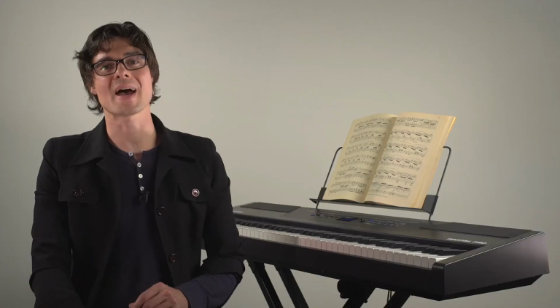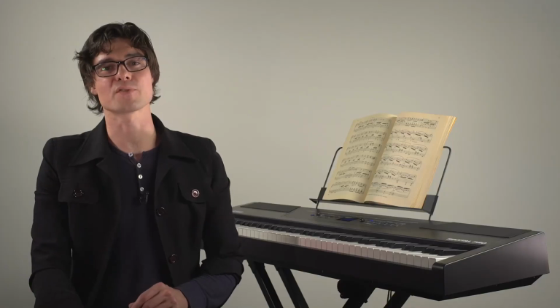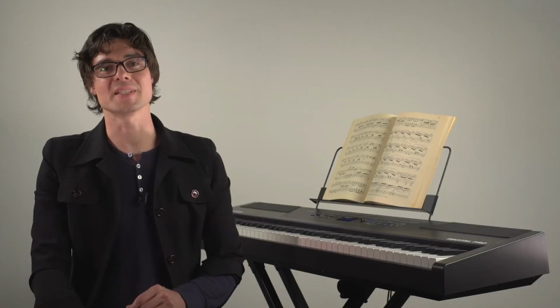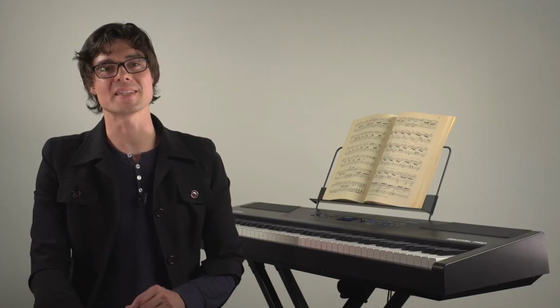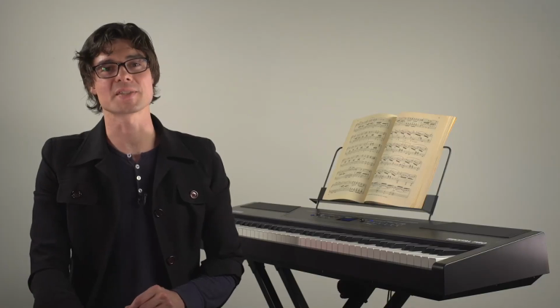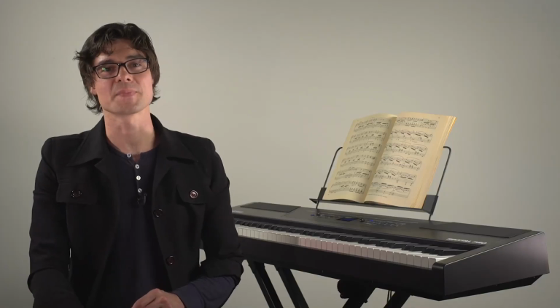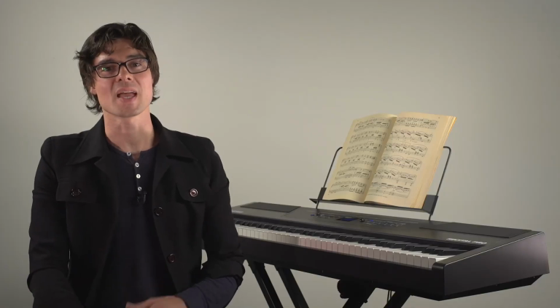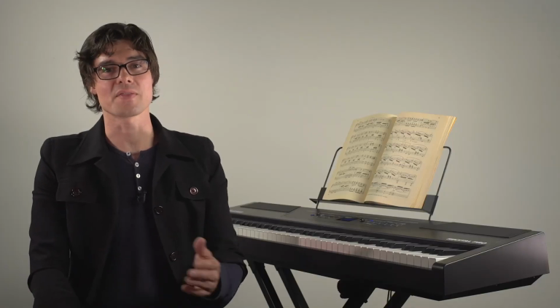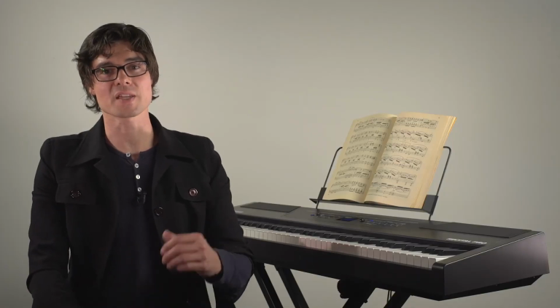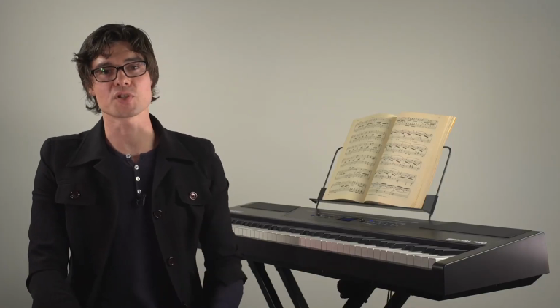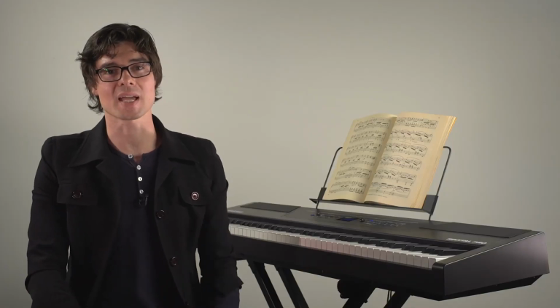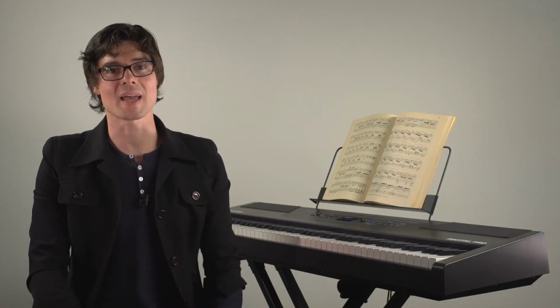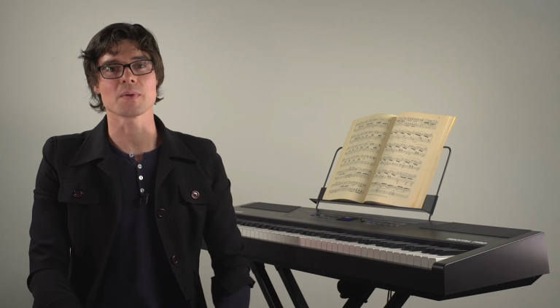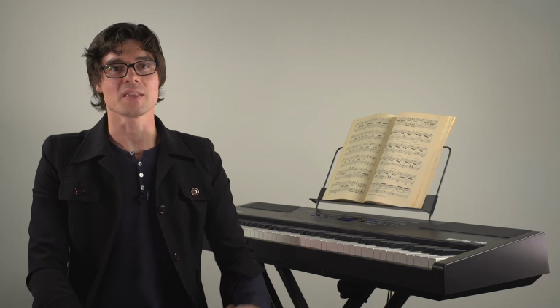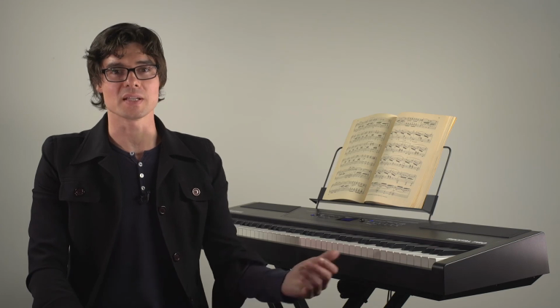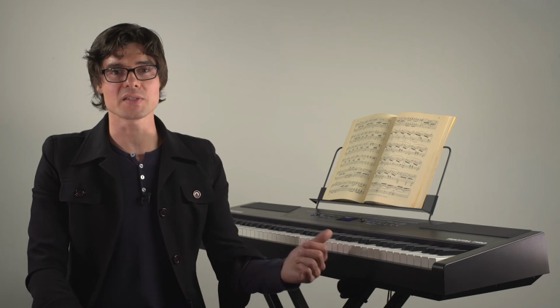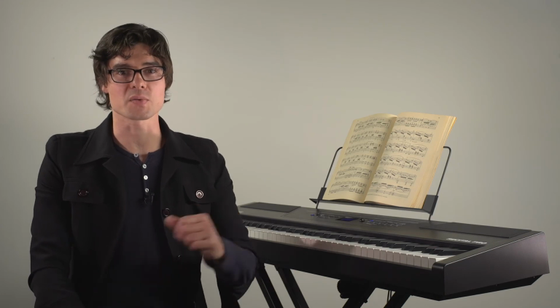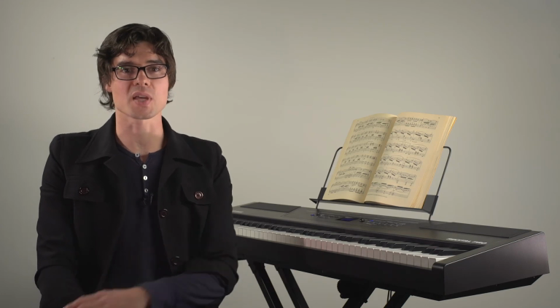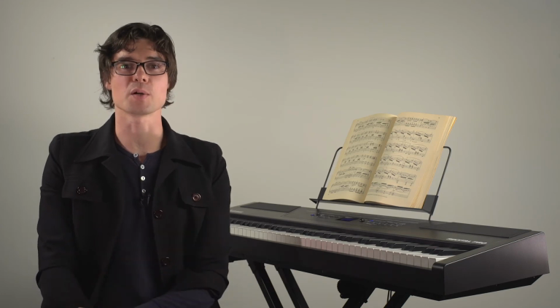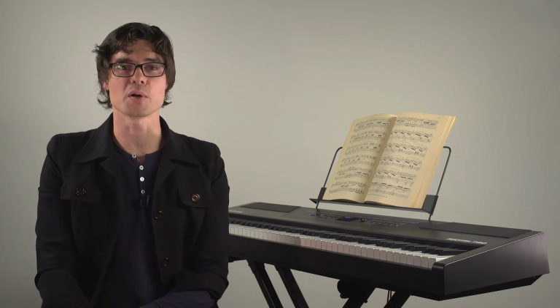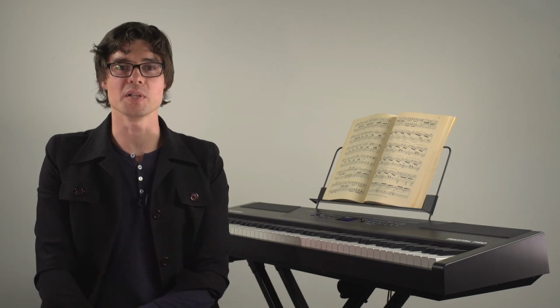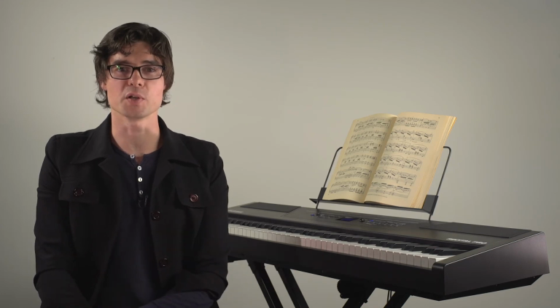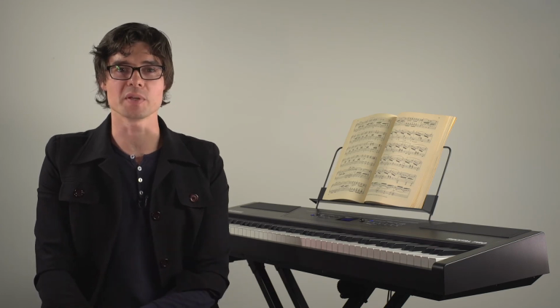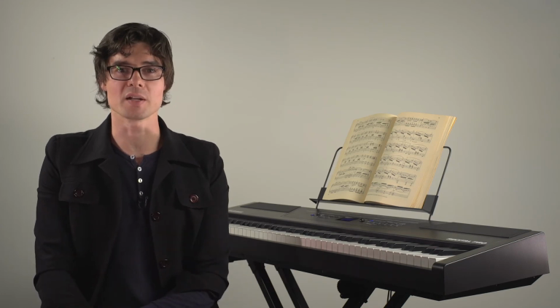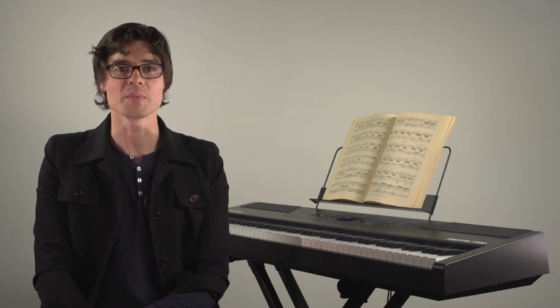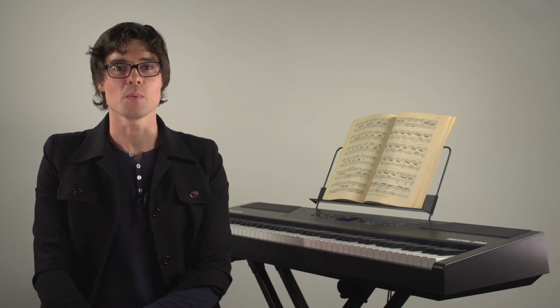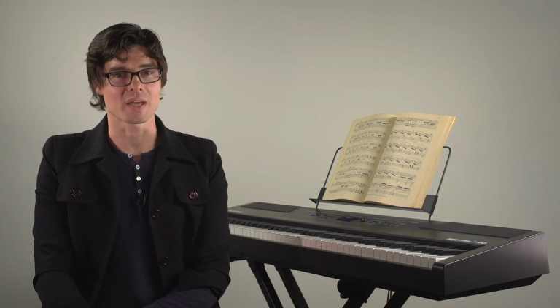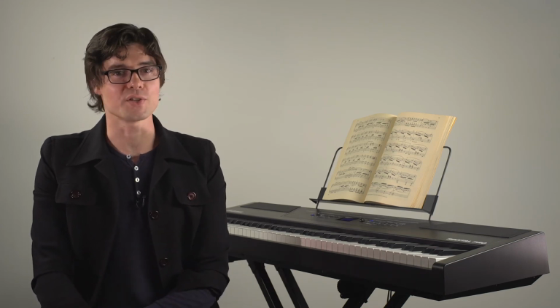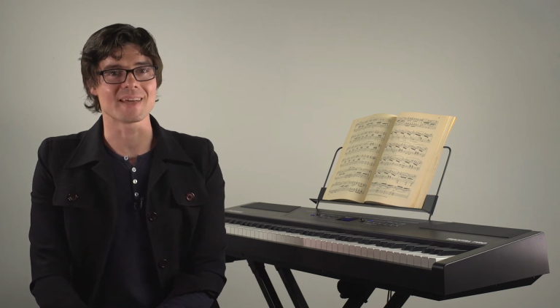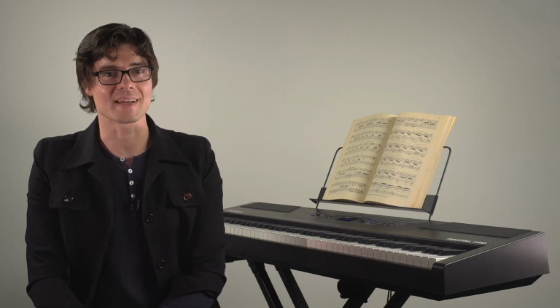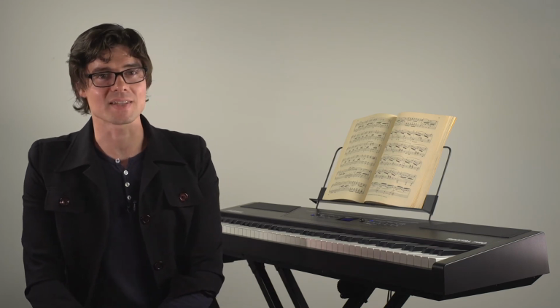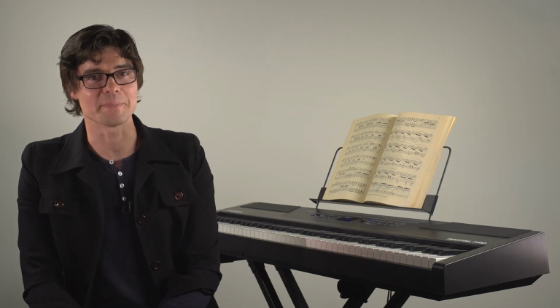I'm Matt from Alesis and thanks for checking out the Alesis Recital Pro Digital Piano. We'll catch you again next time.